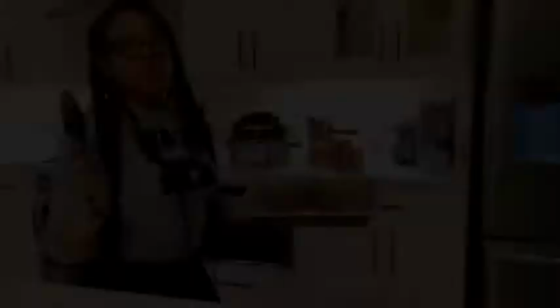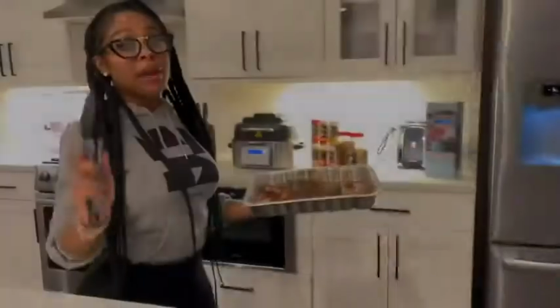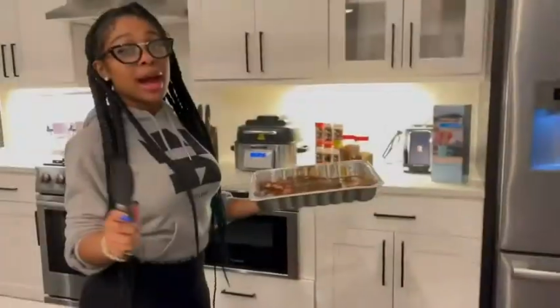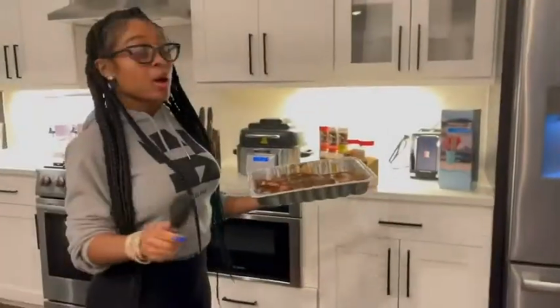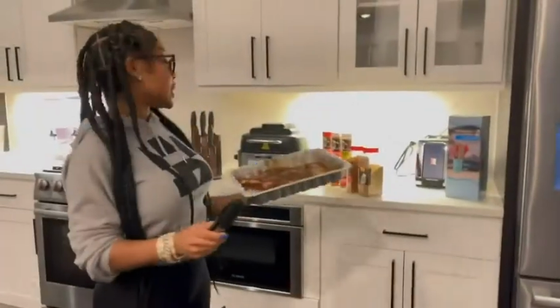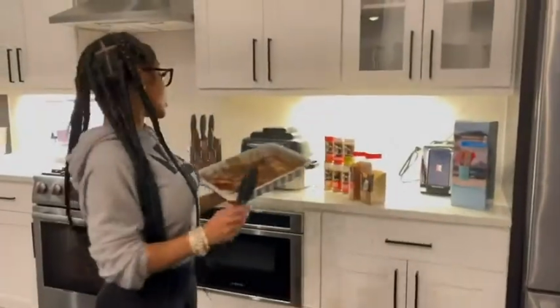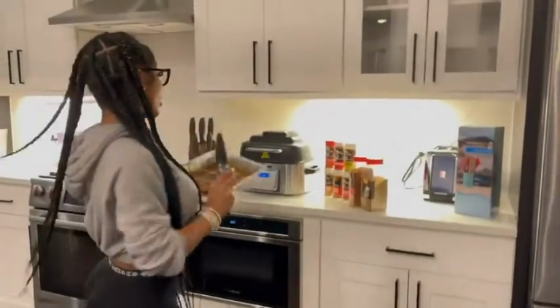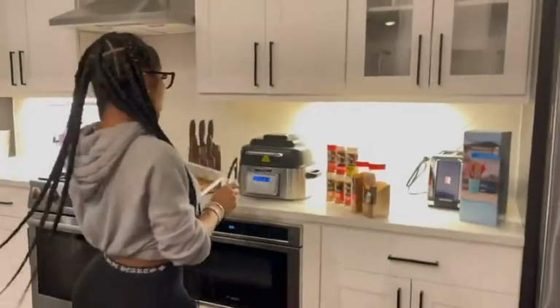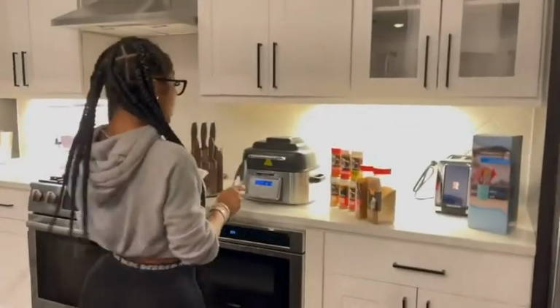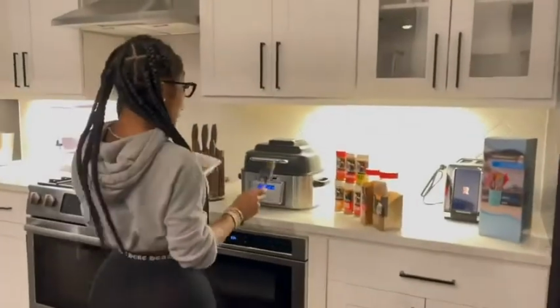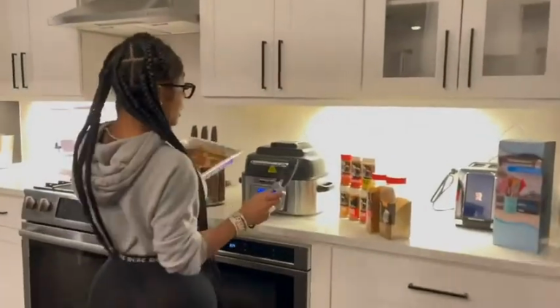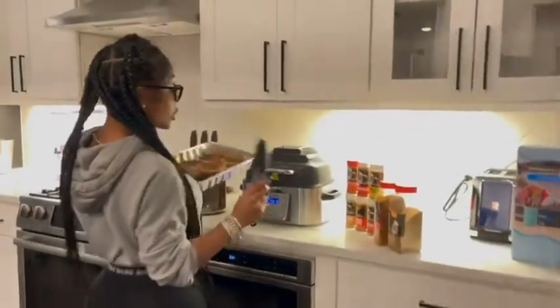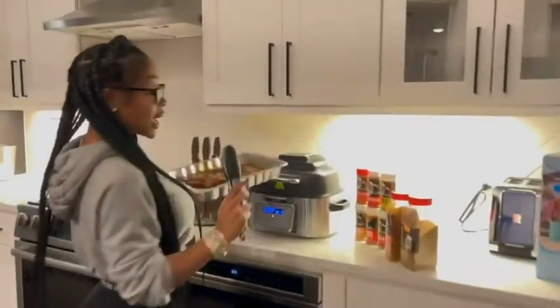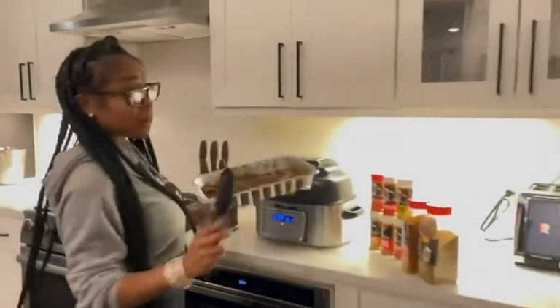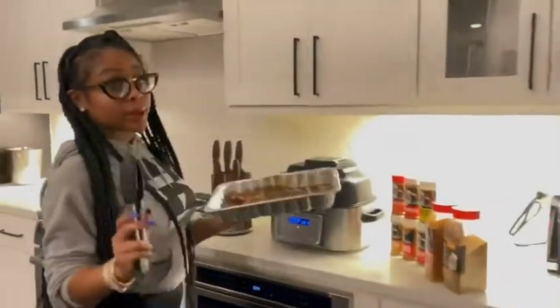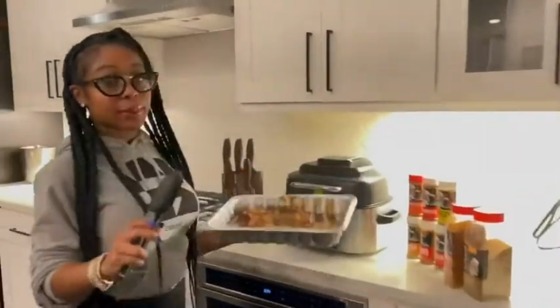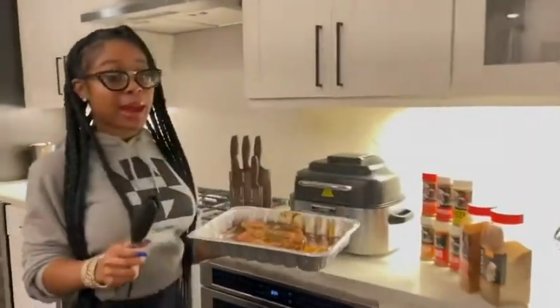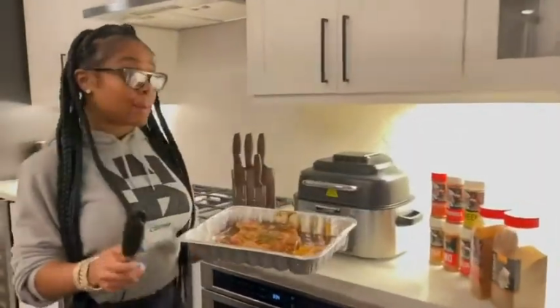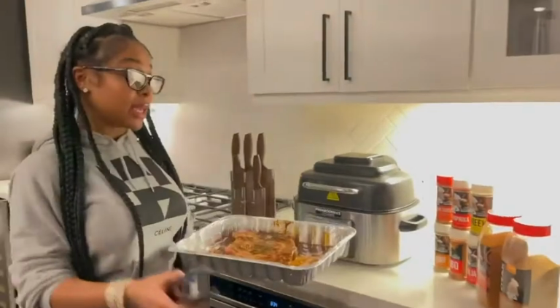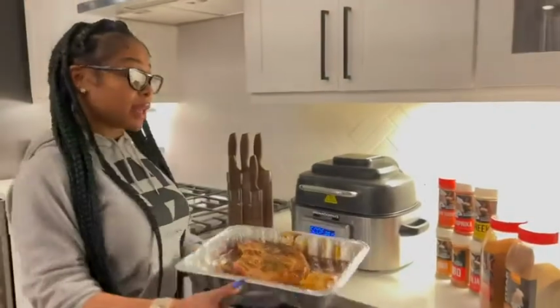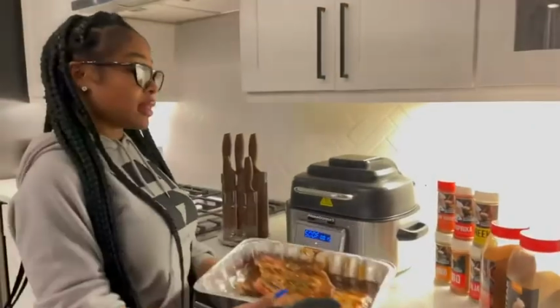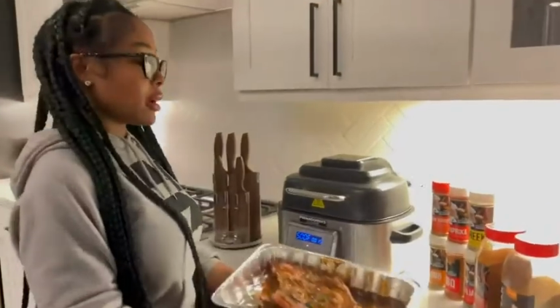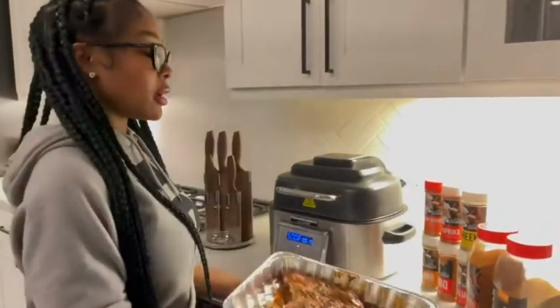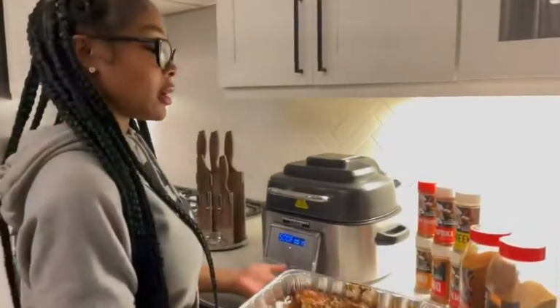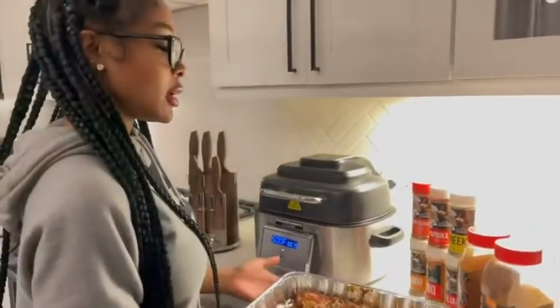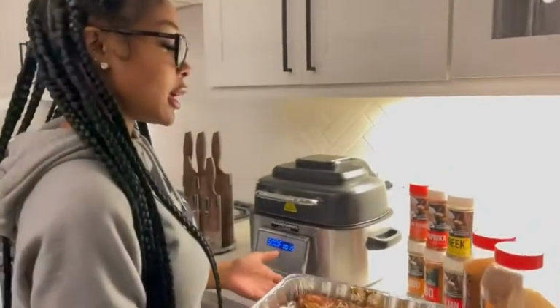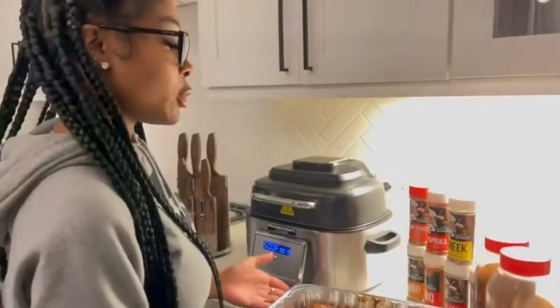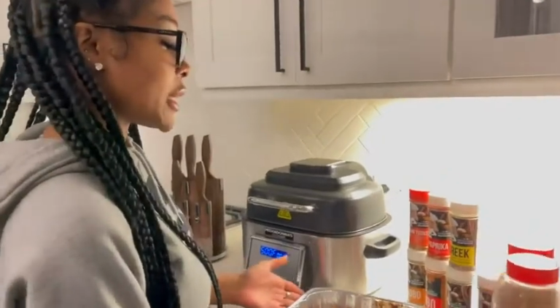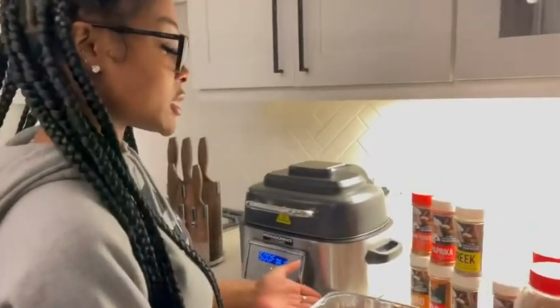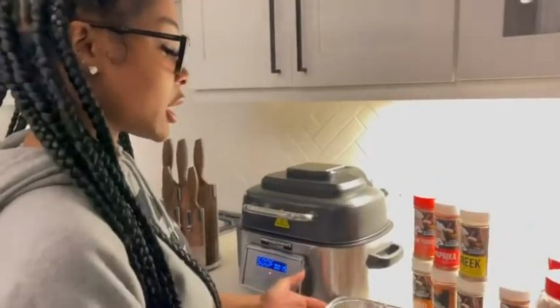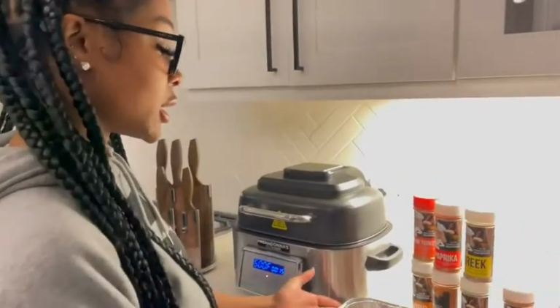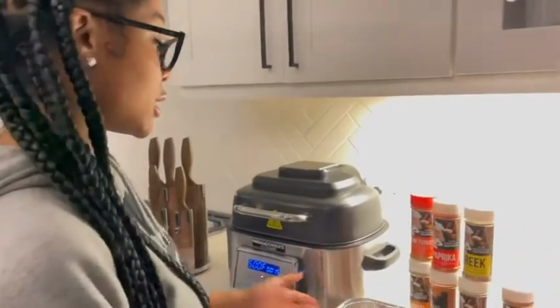Now it's ready. I'm about to go here and put my meat in there, and we're about to start cooking.